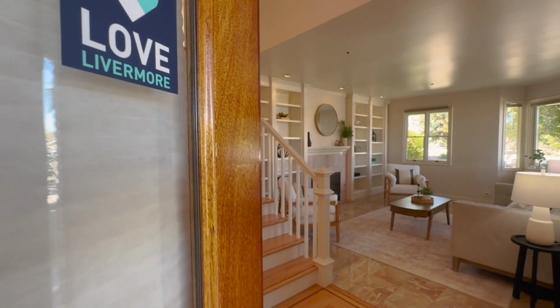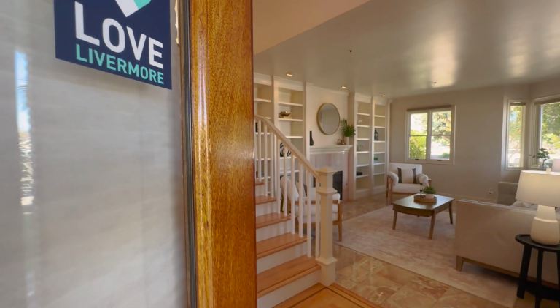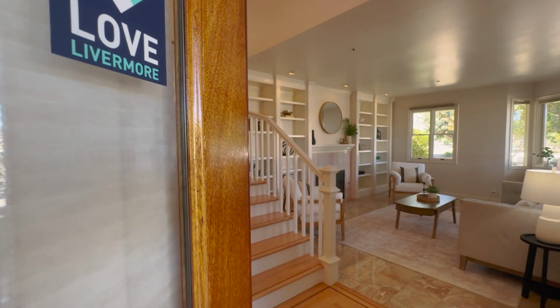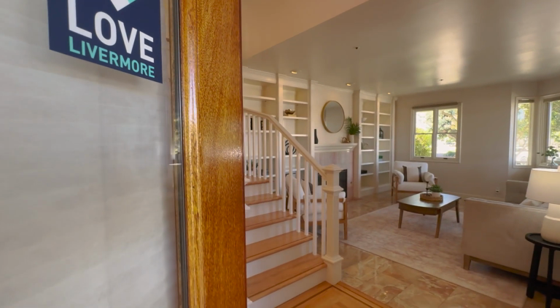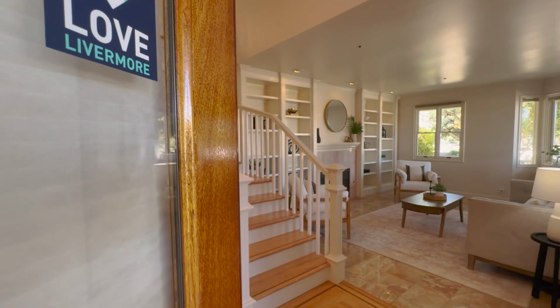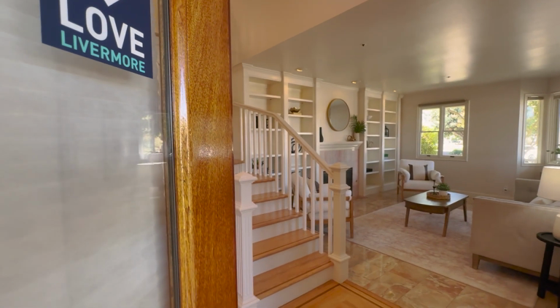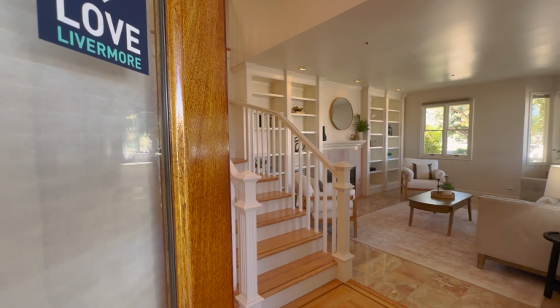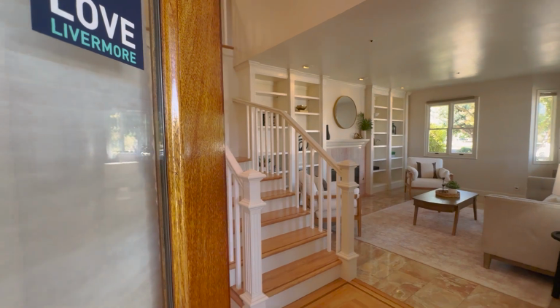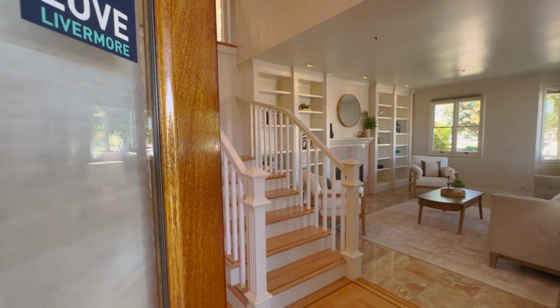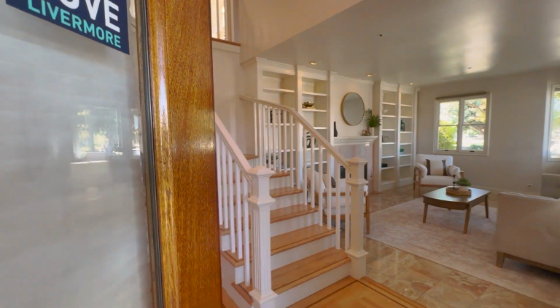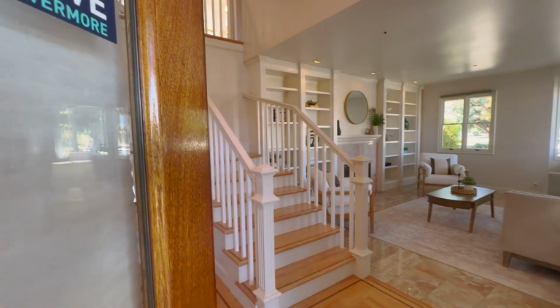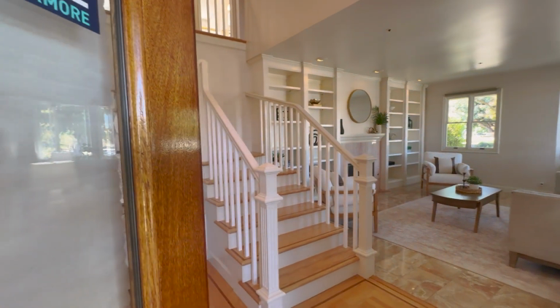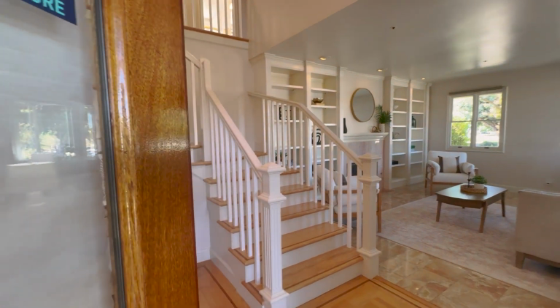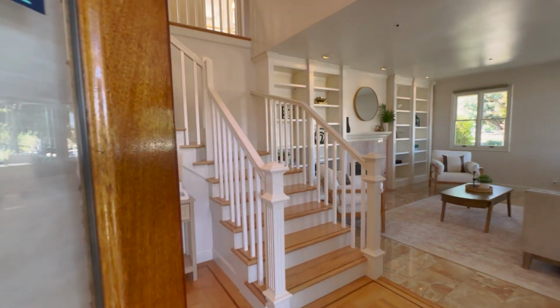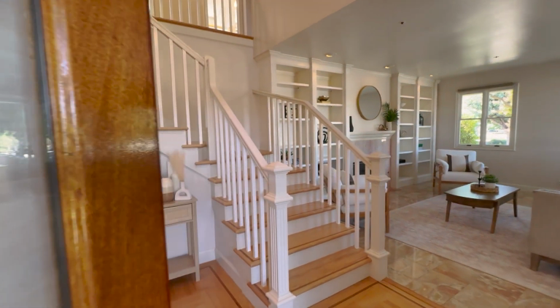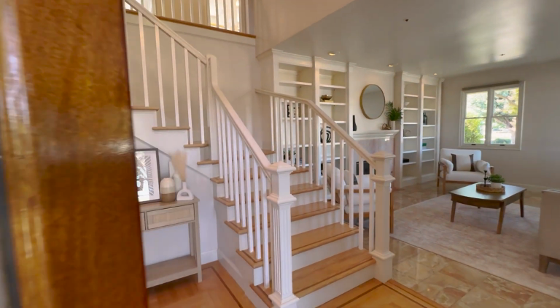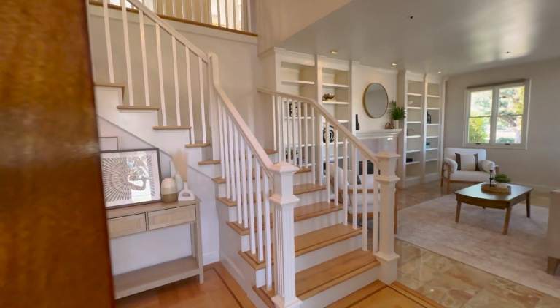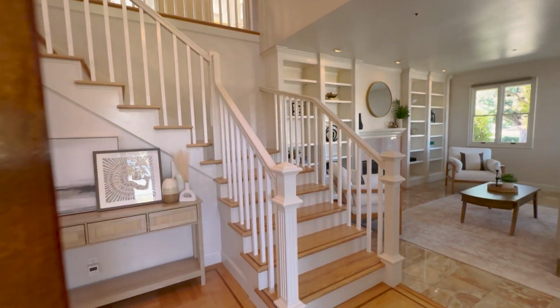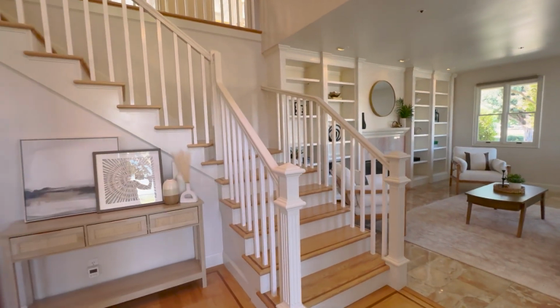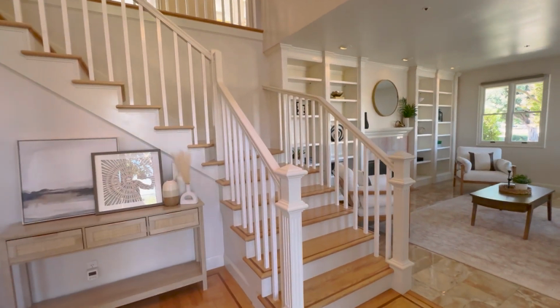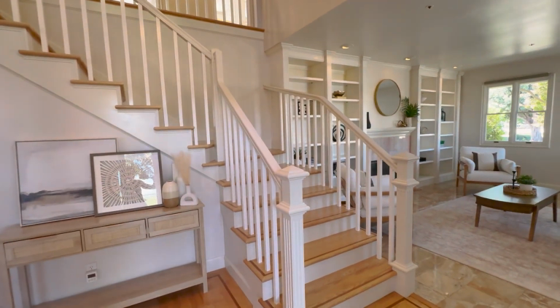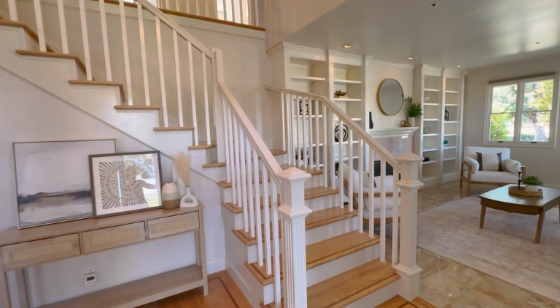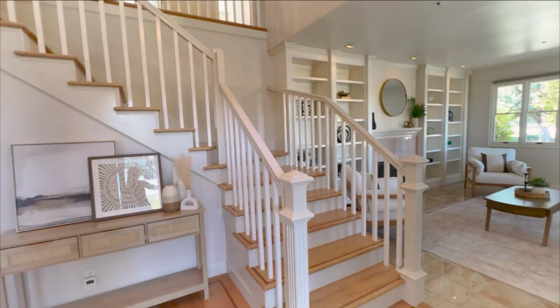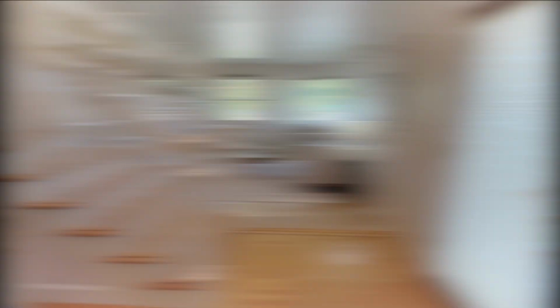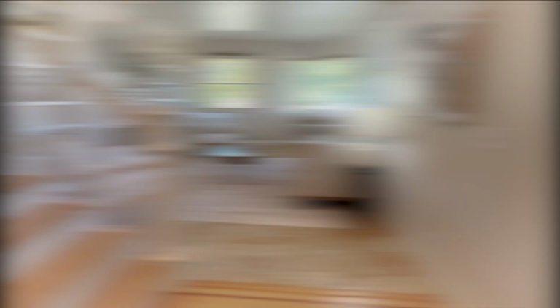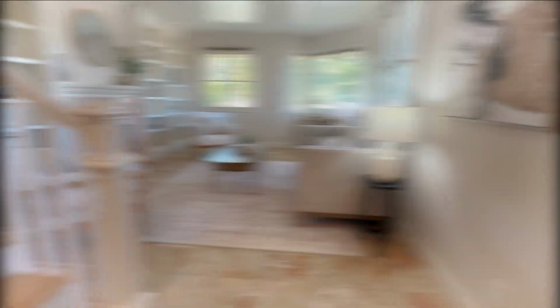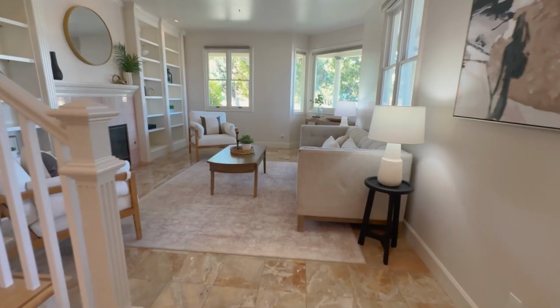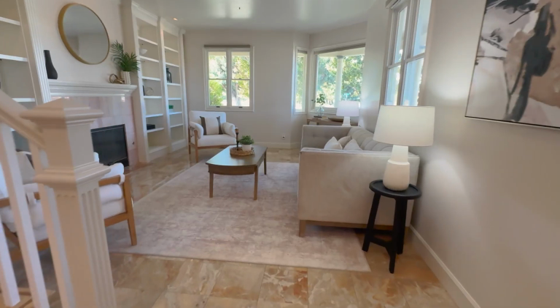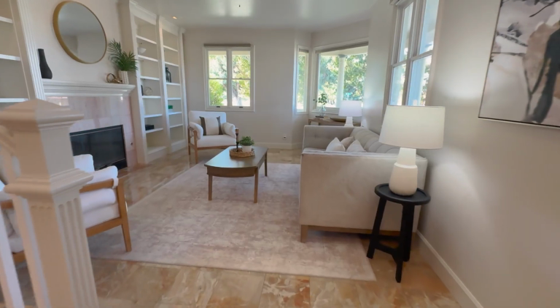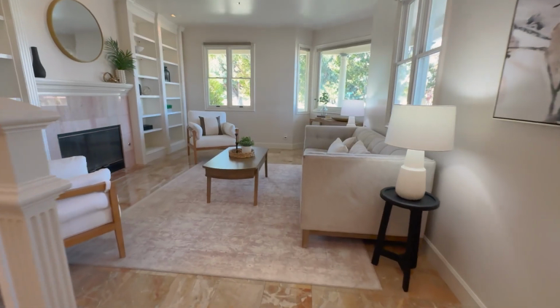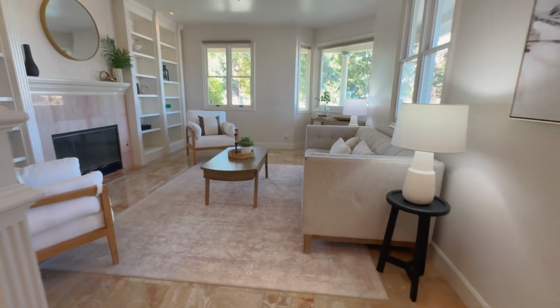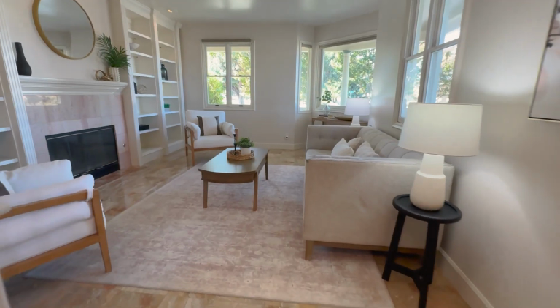As you enter the grand foyer, you're greeted by vaulted ceilings, abundant light, and red oak flooring with wall-lit trim.